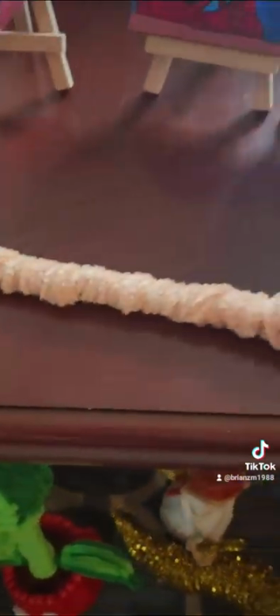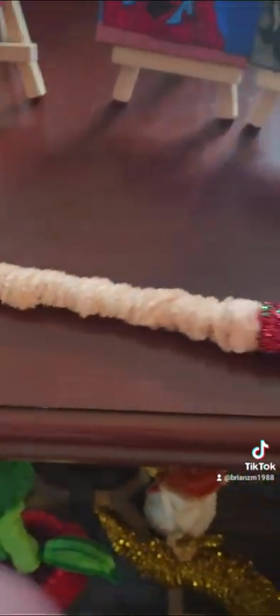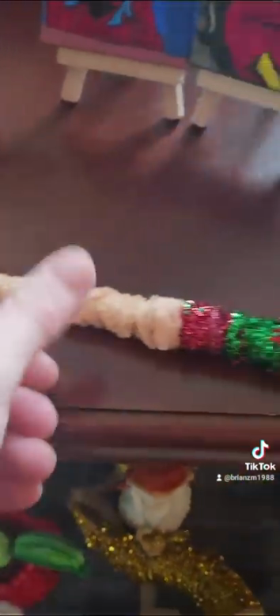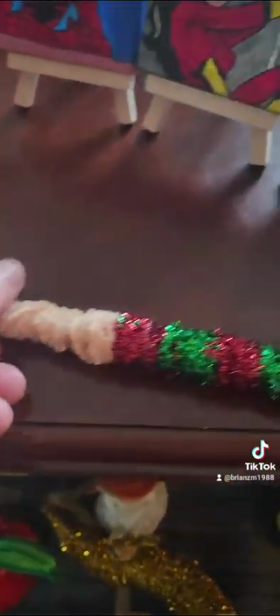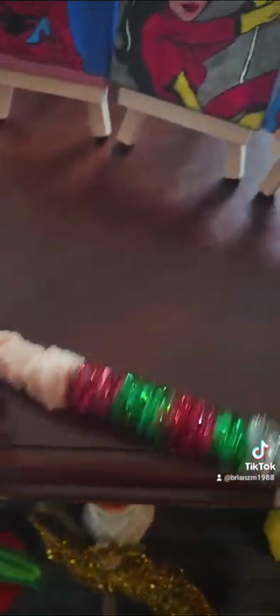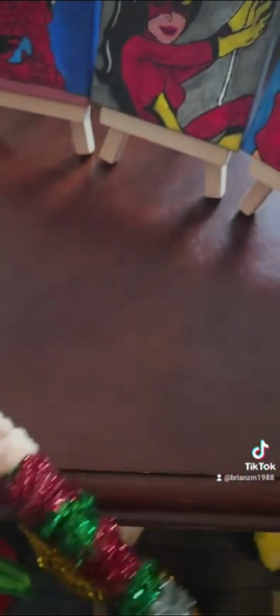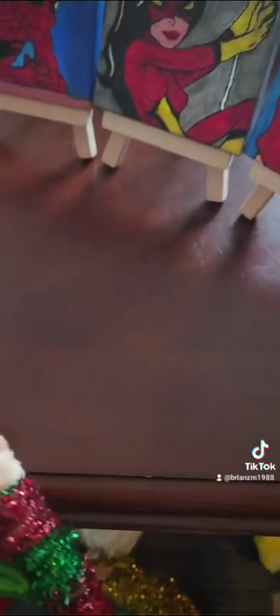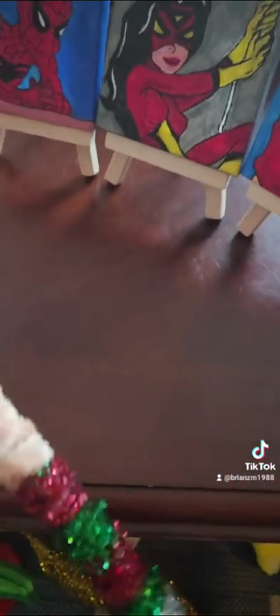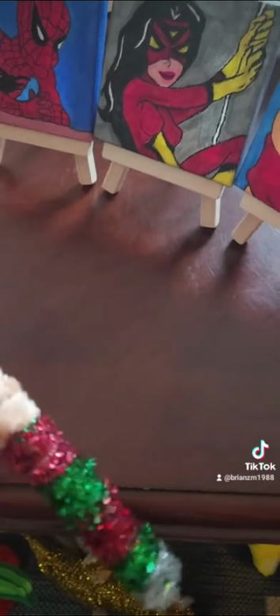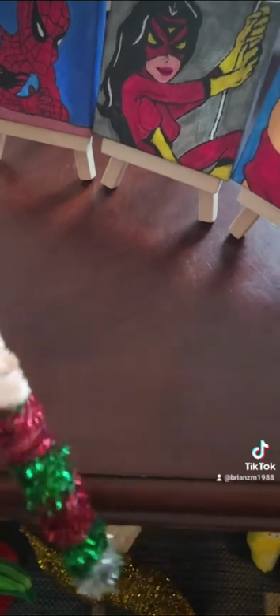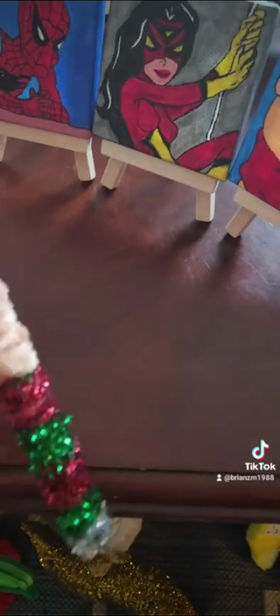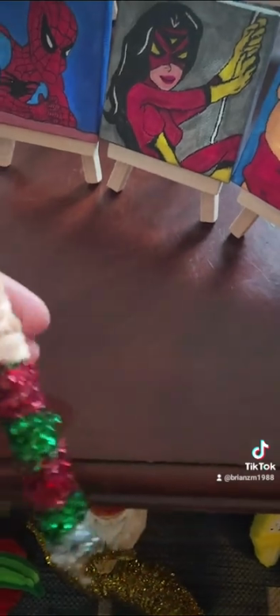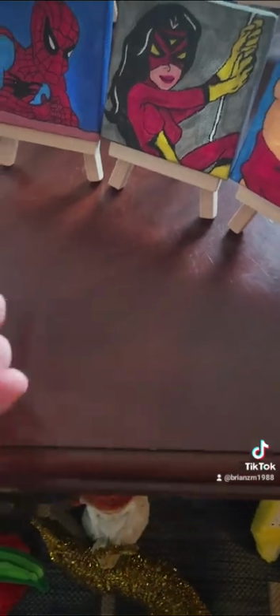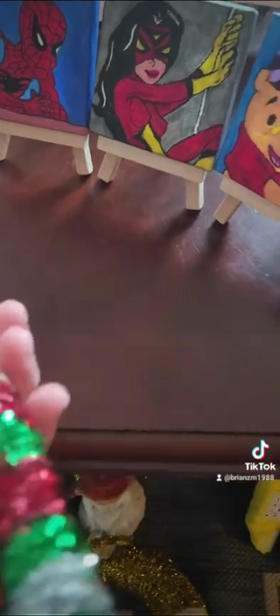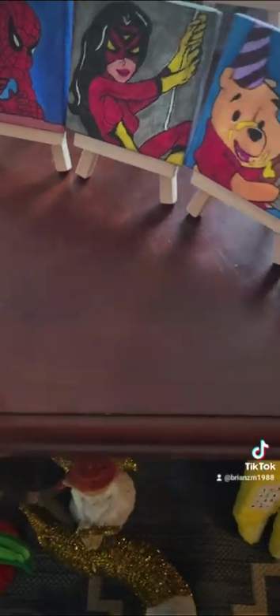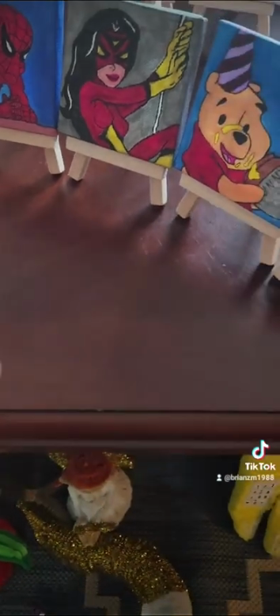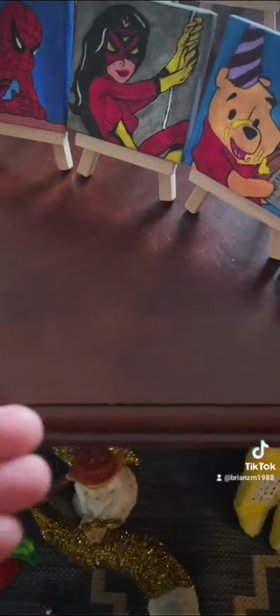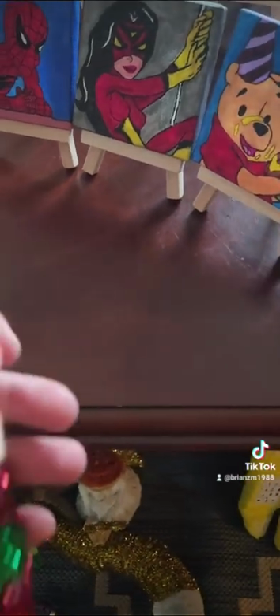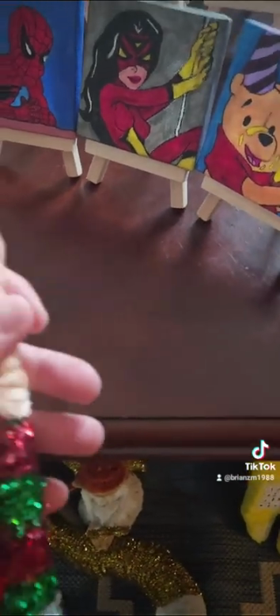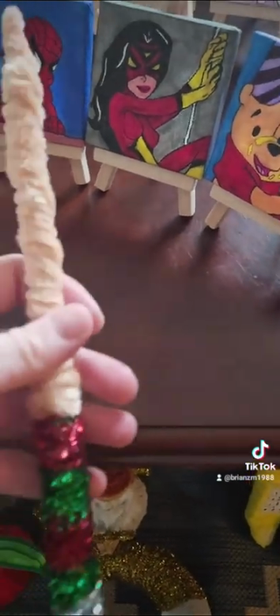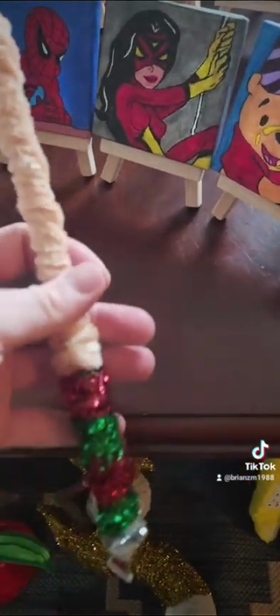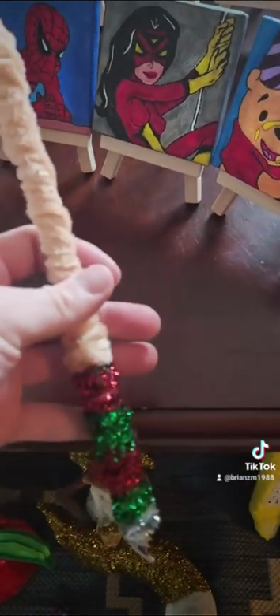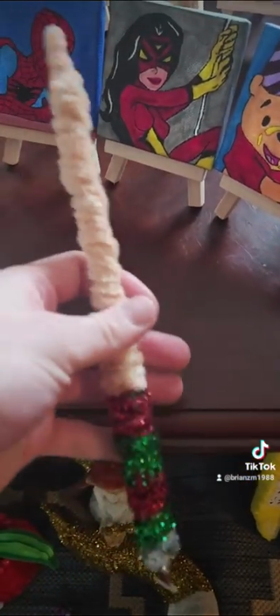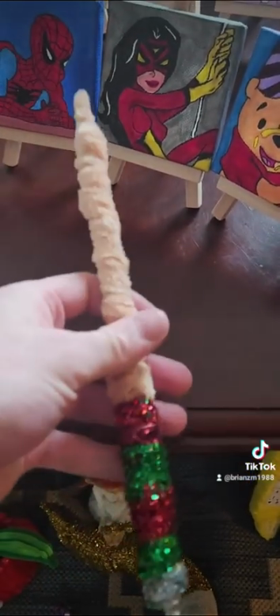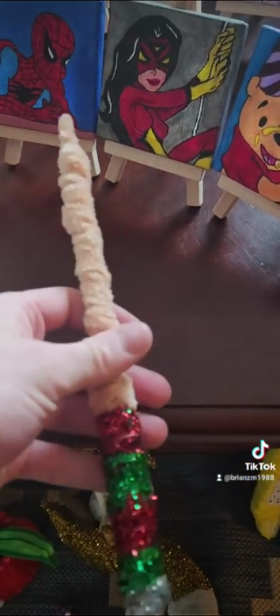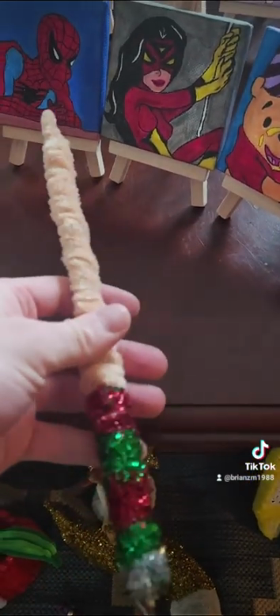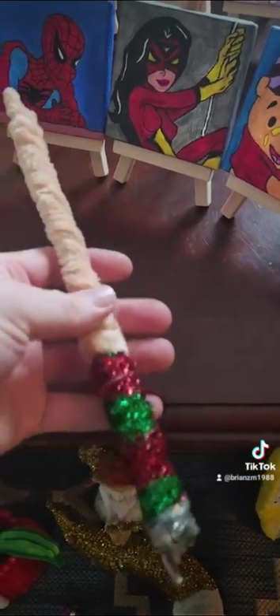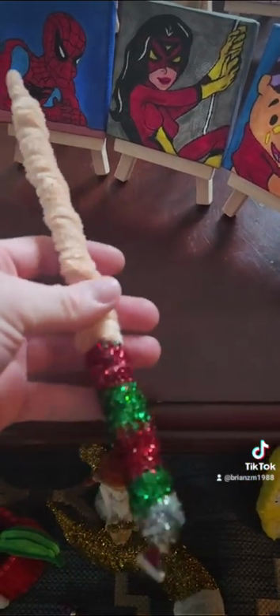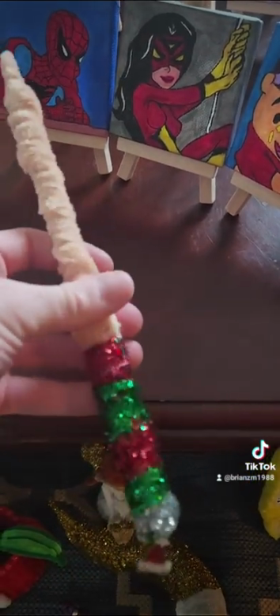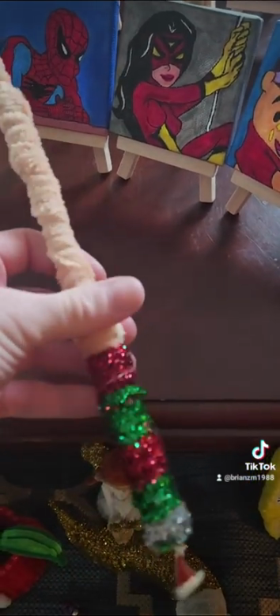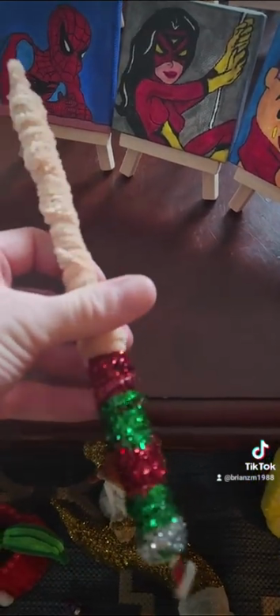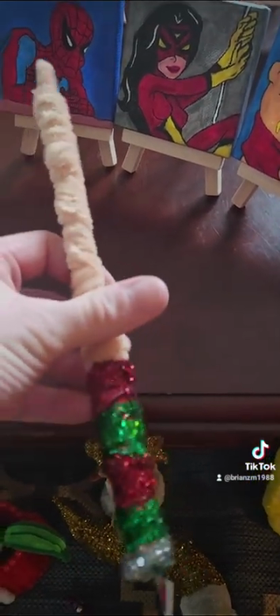Up now — the Christmas wand, a Harry Potter wand I created.